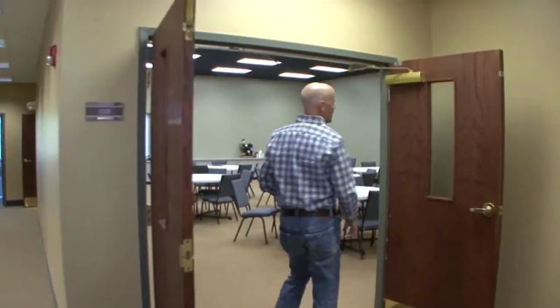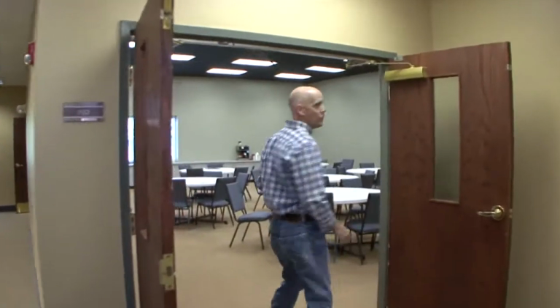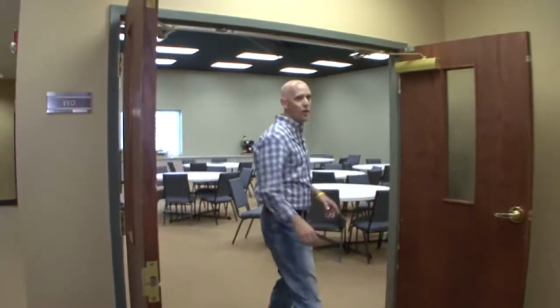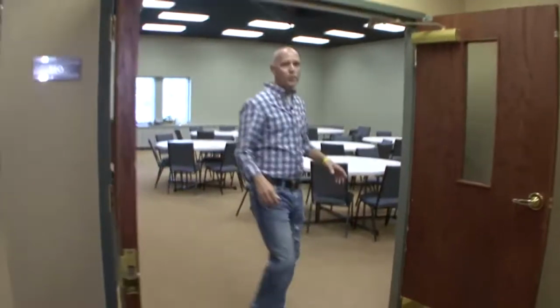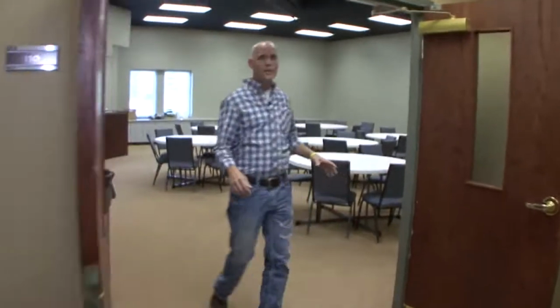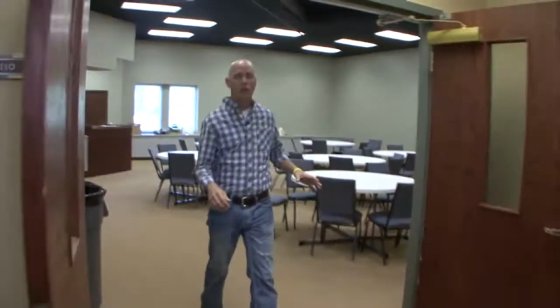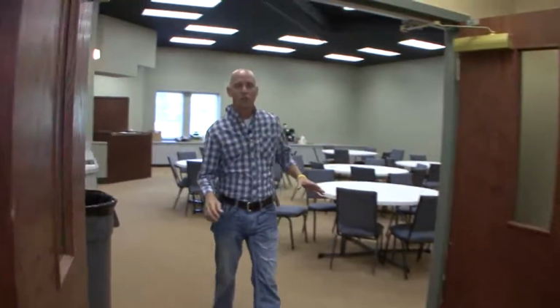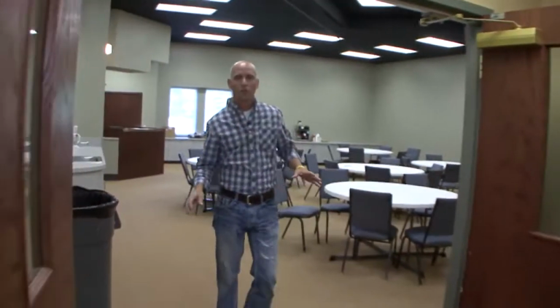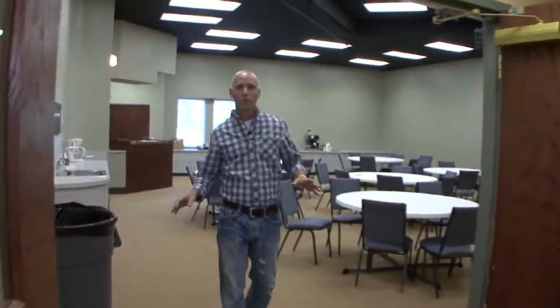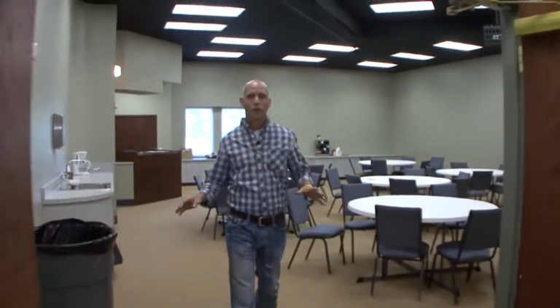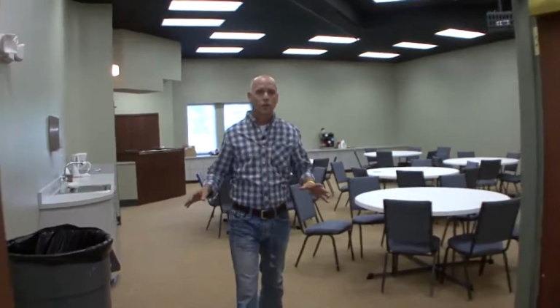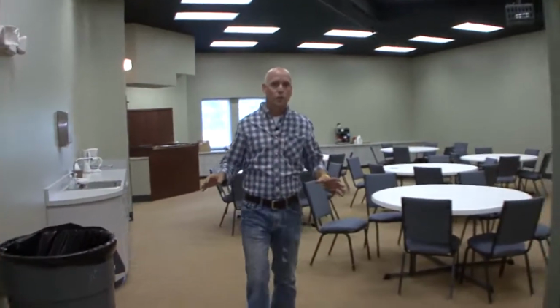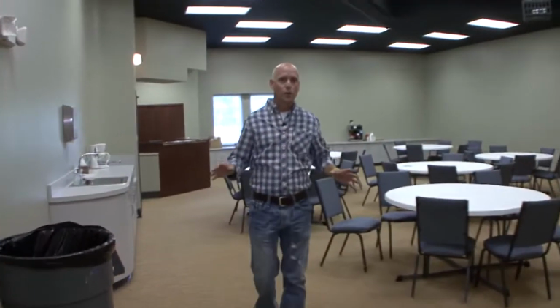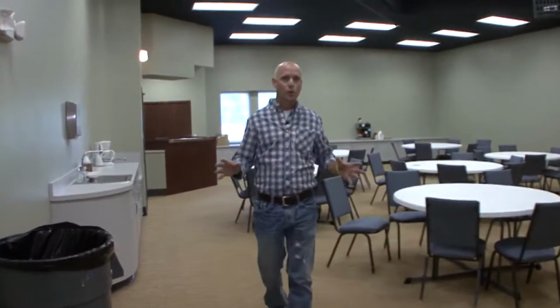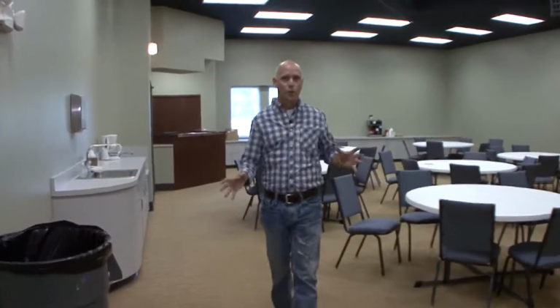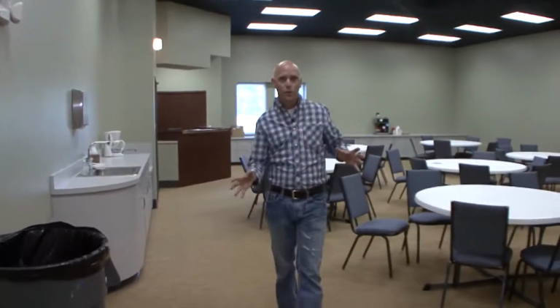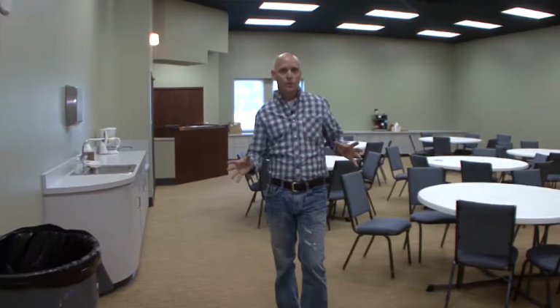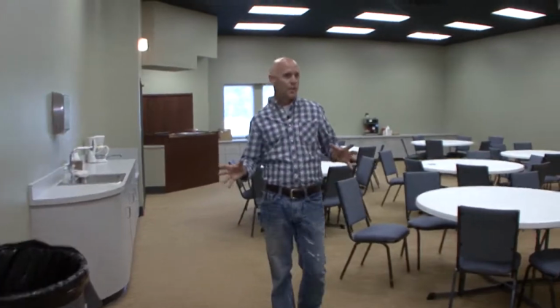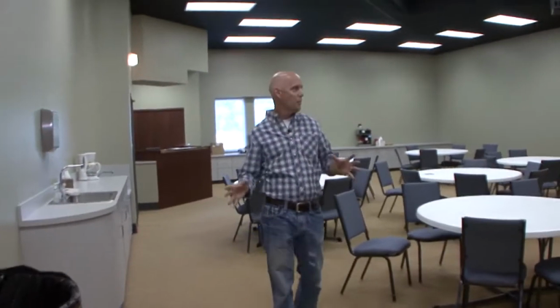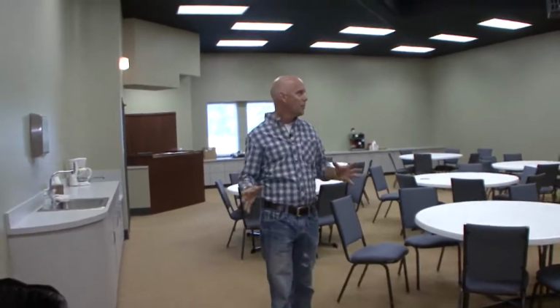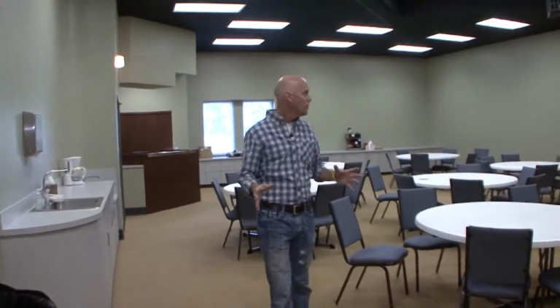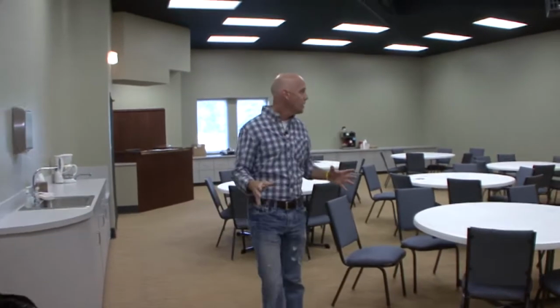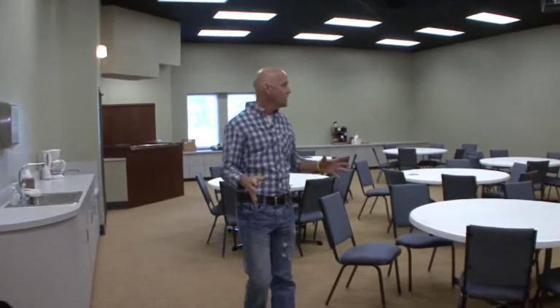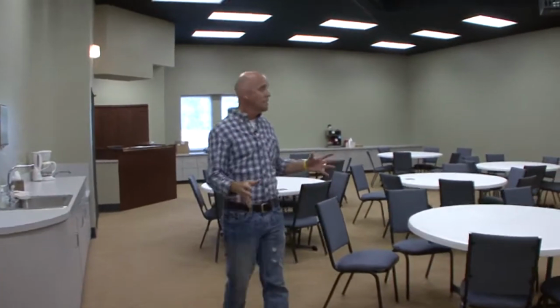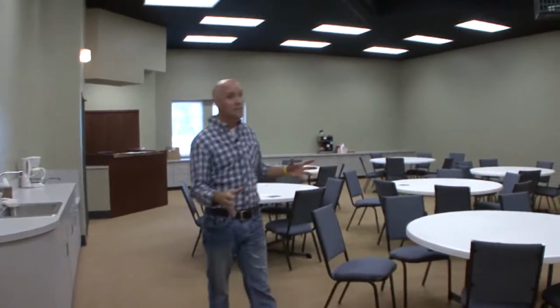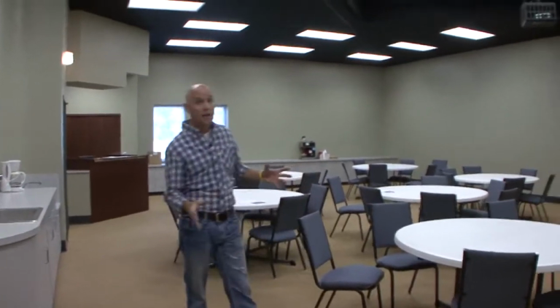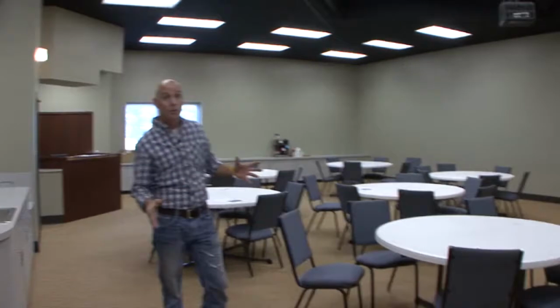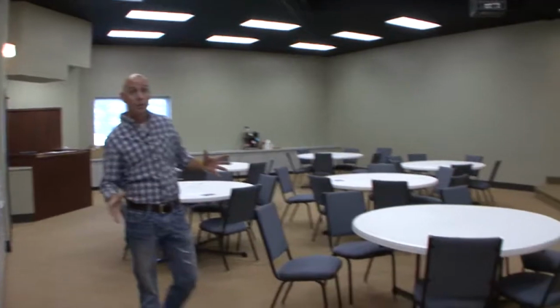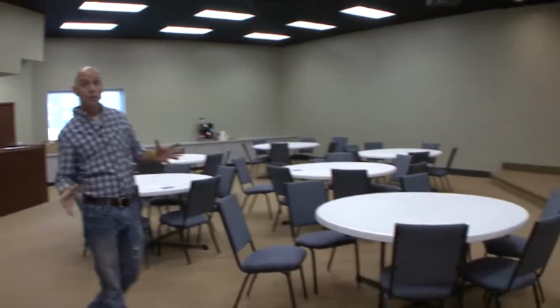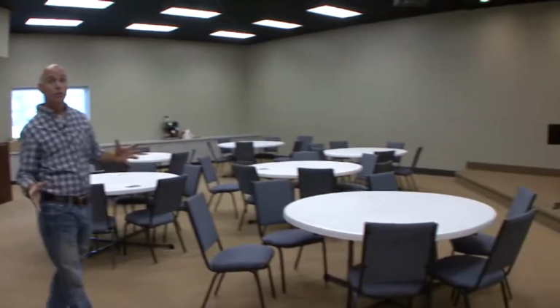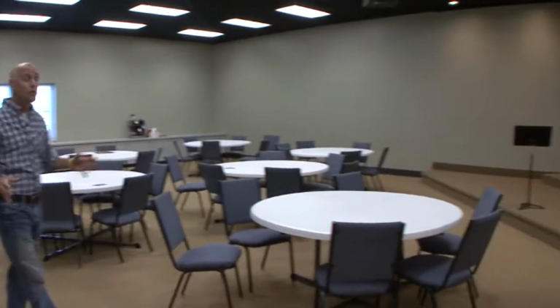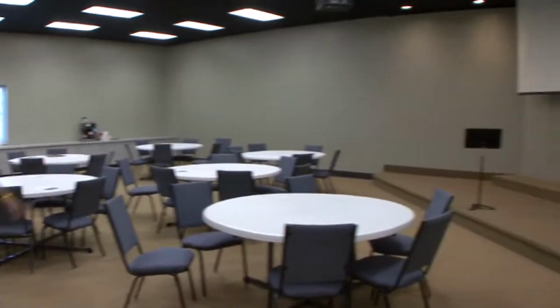If you dropped your kids off here over the years, or you were a youth and used to come up here for things, this is actually the old studio.